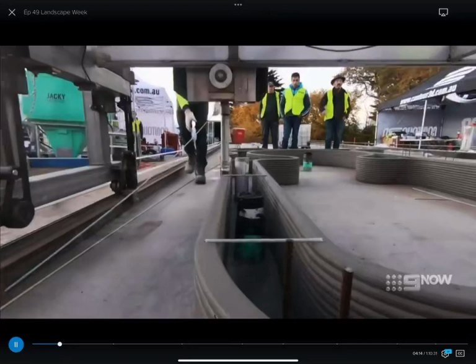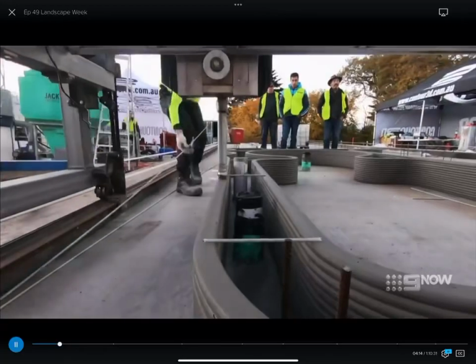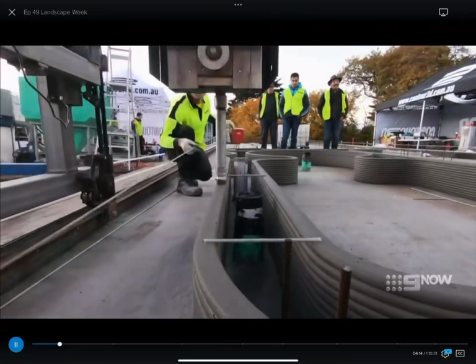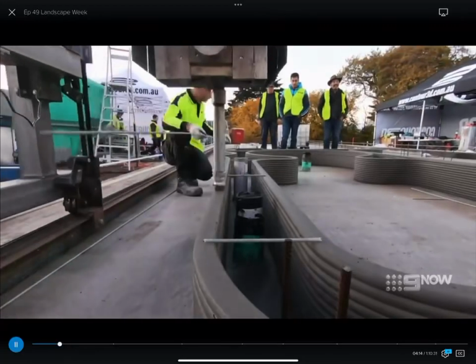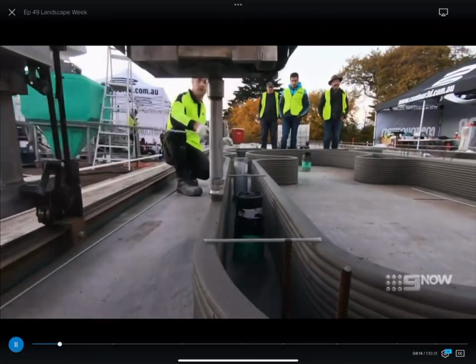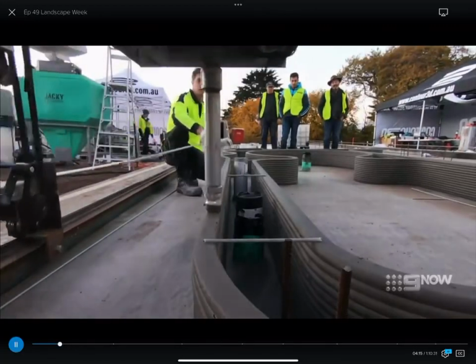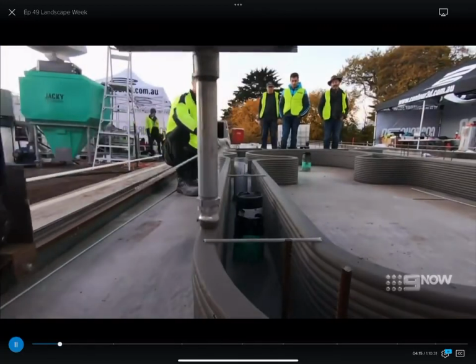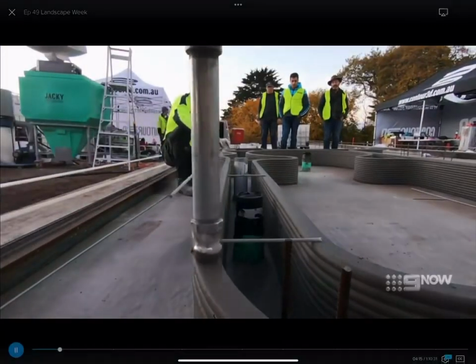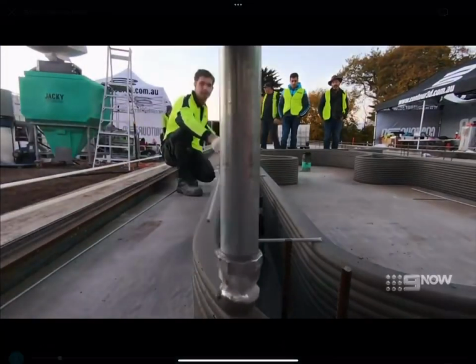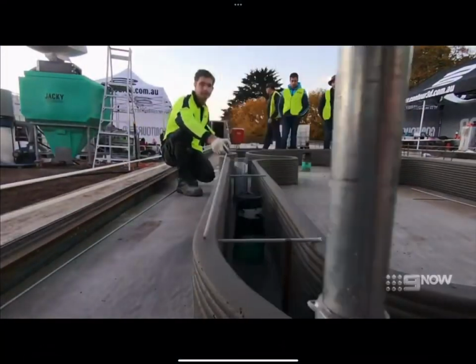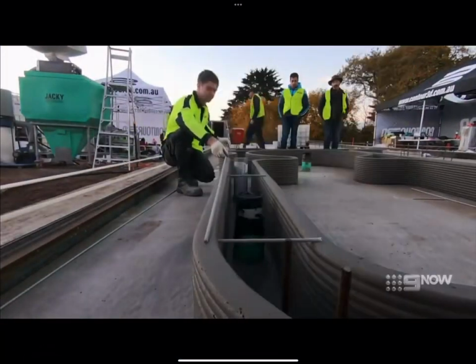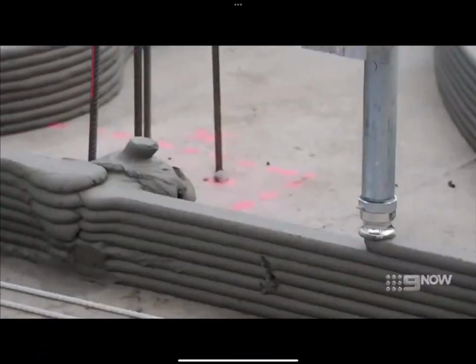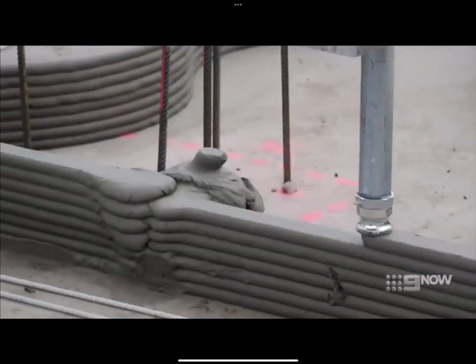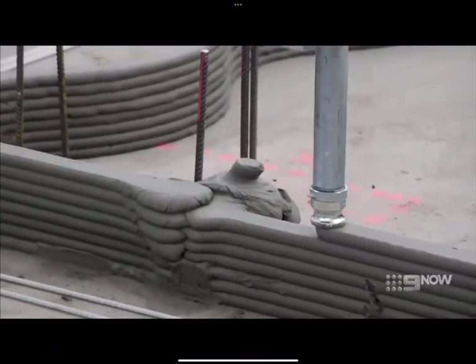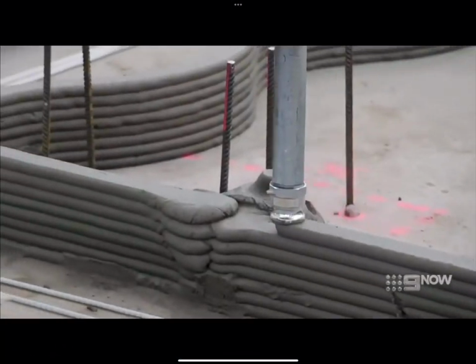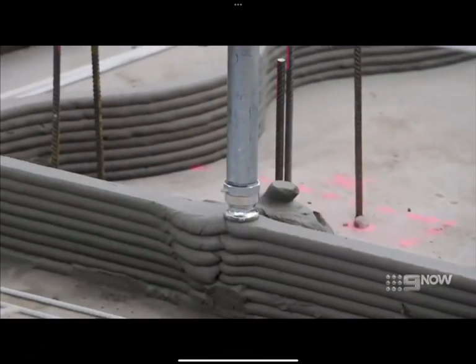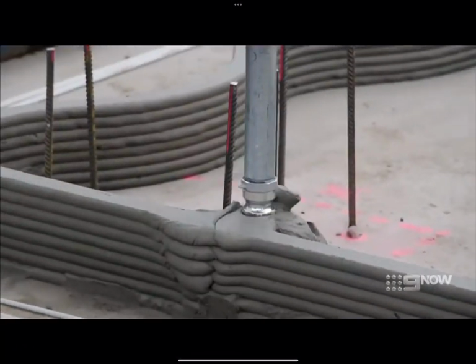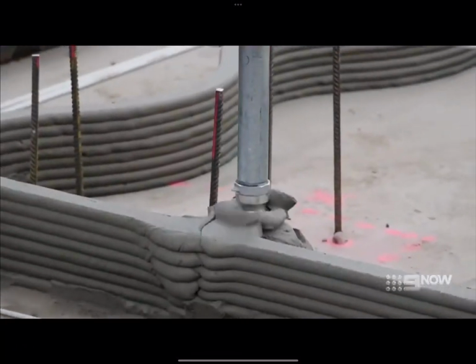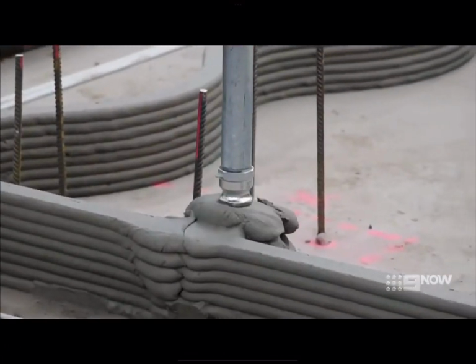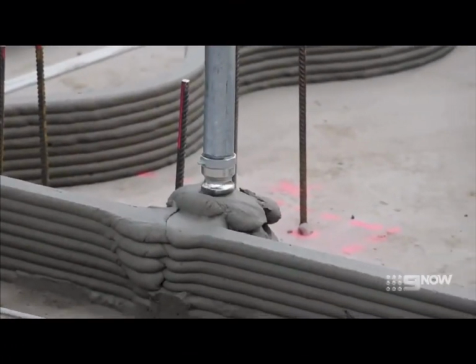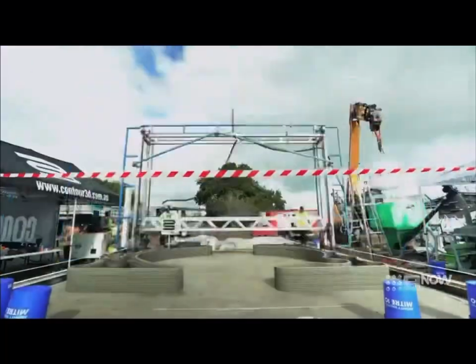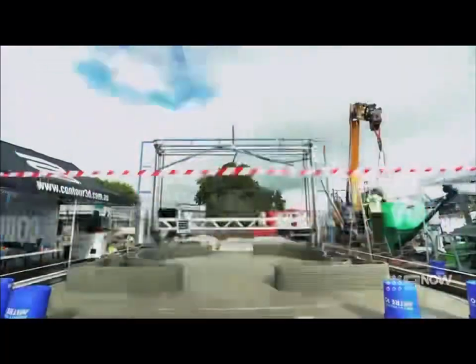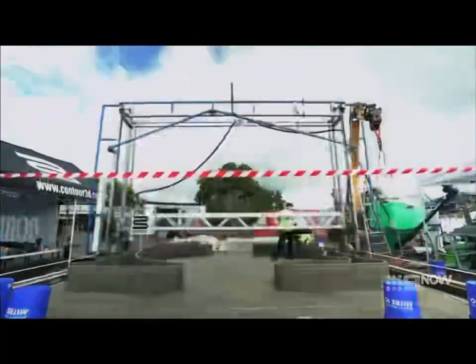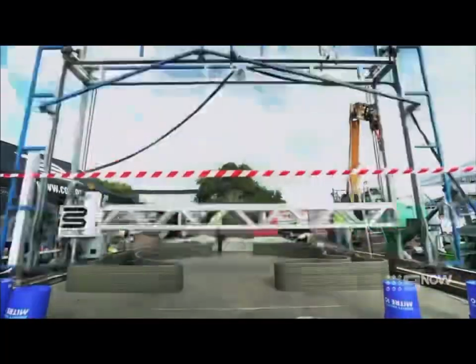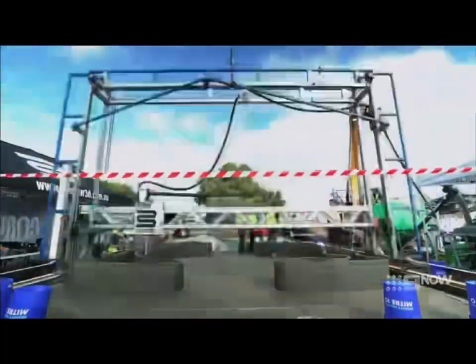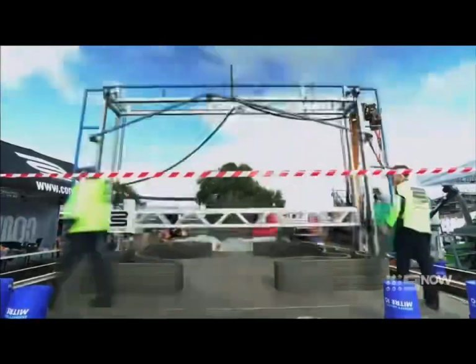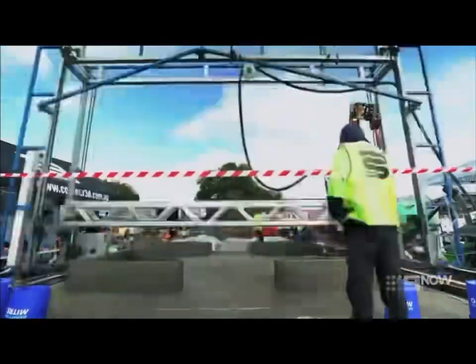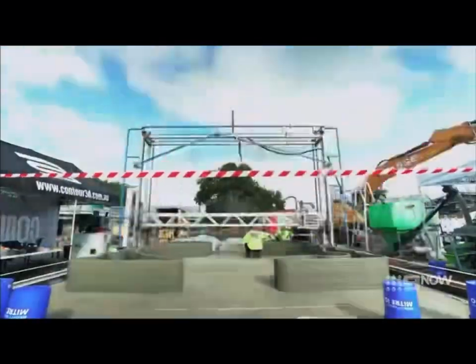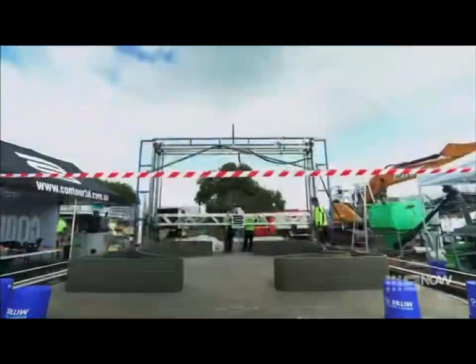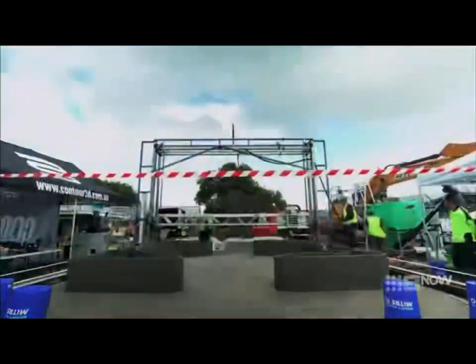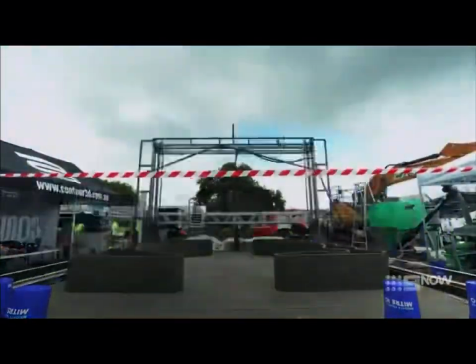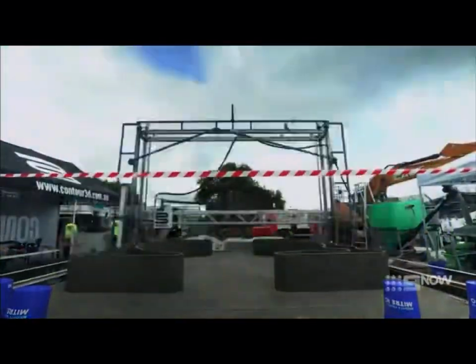Over the last few weeks I've been building Australia's first 3D printed building — my pool cabana.